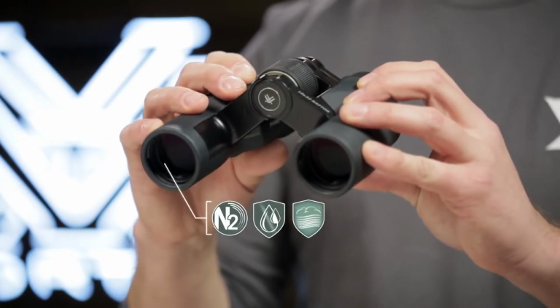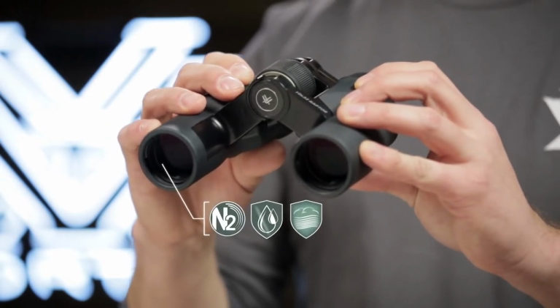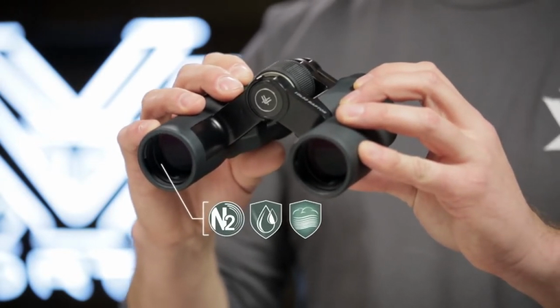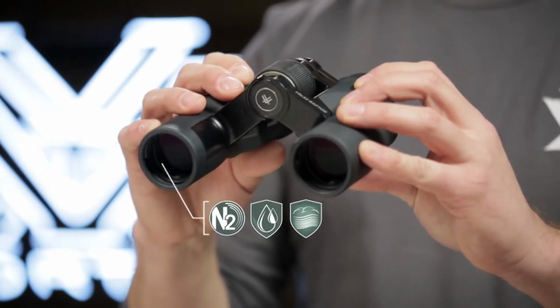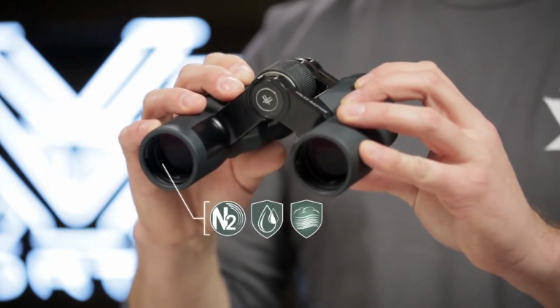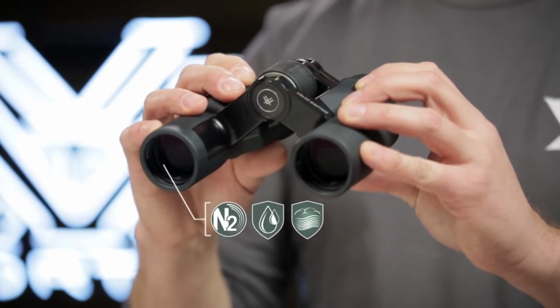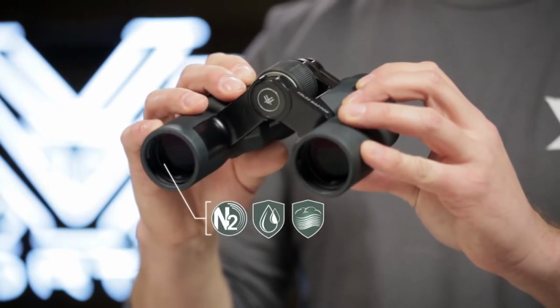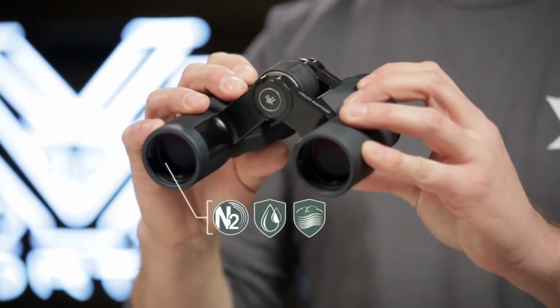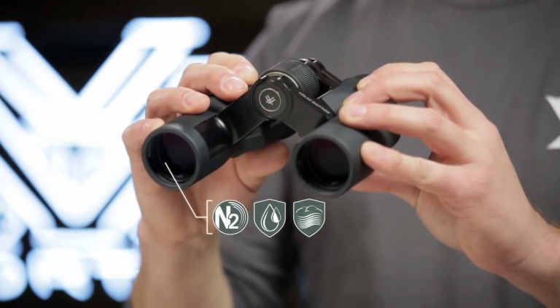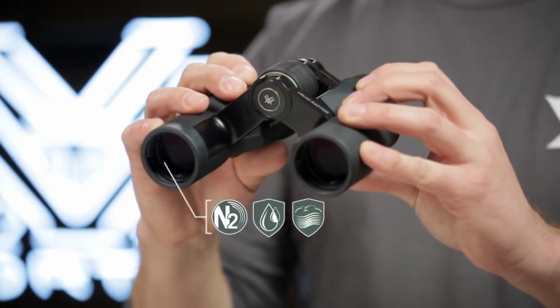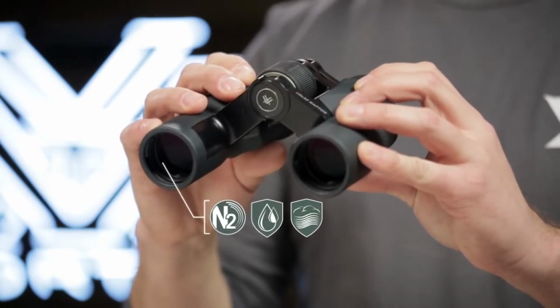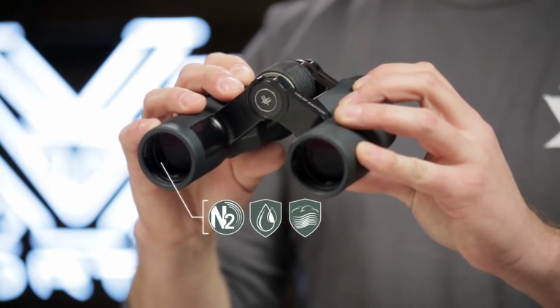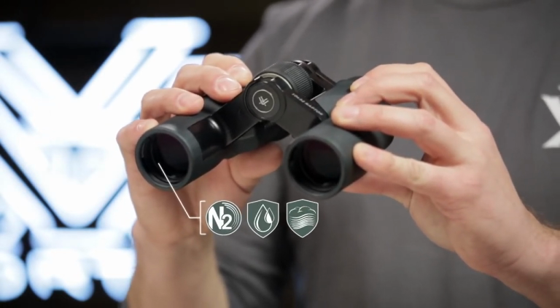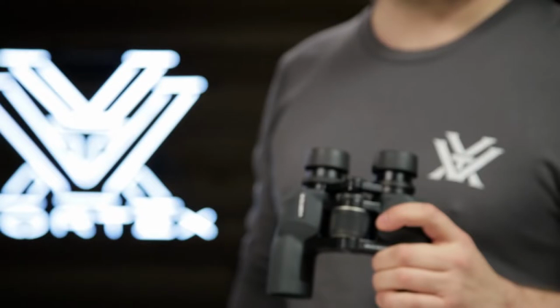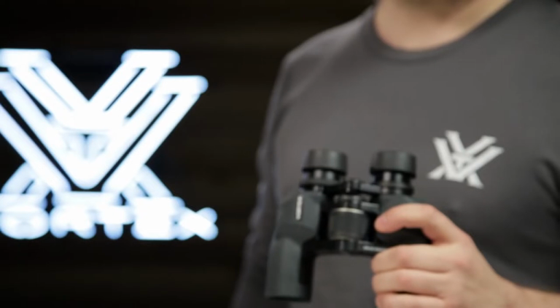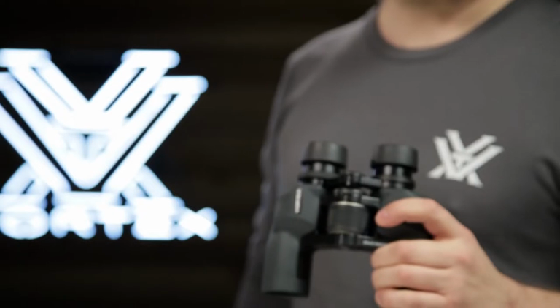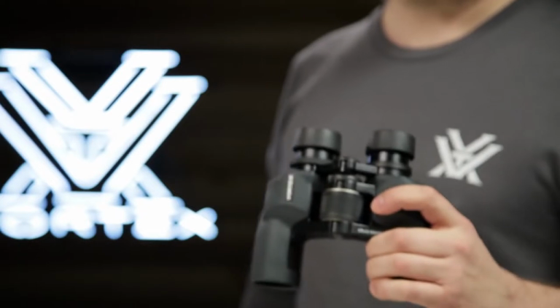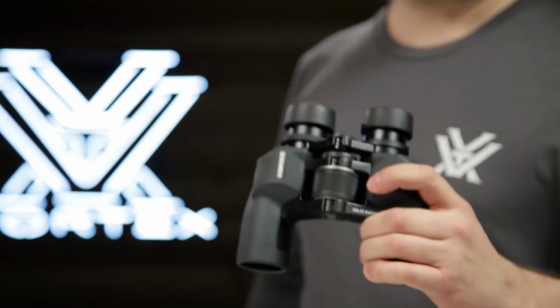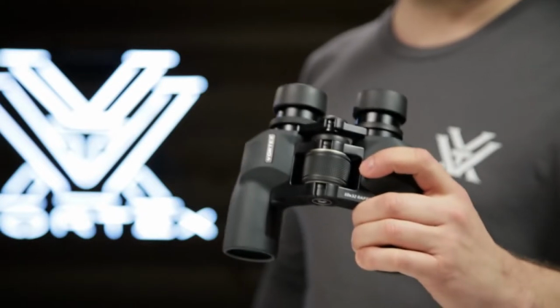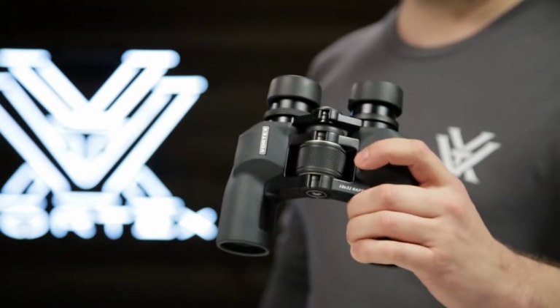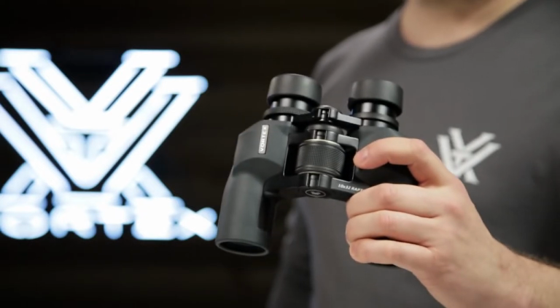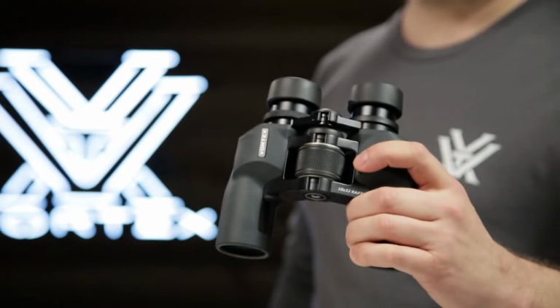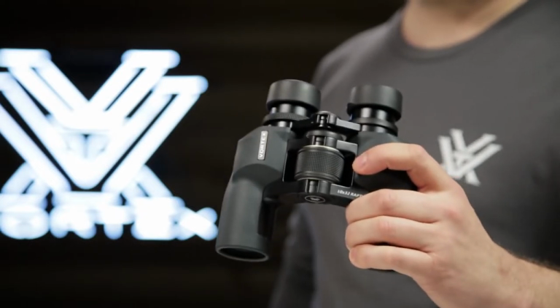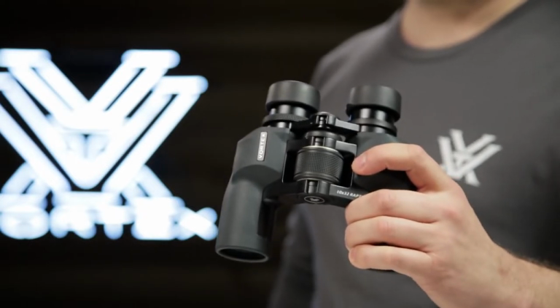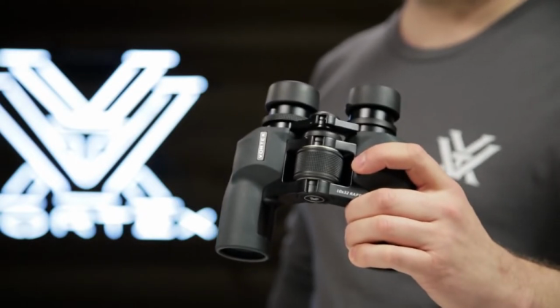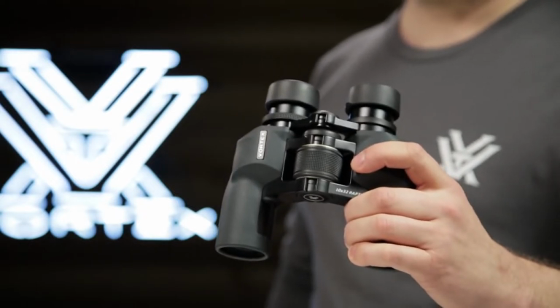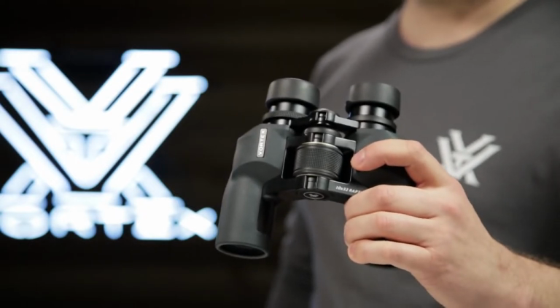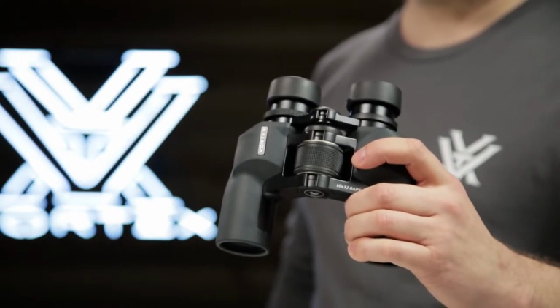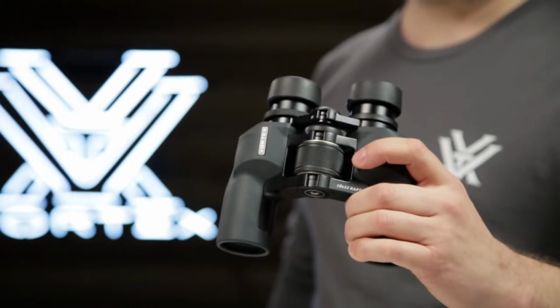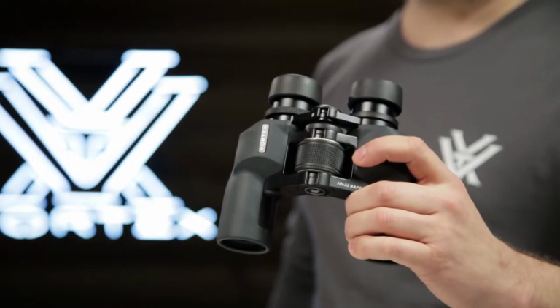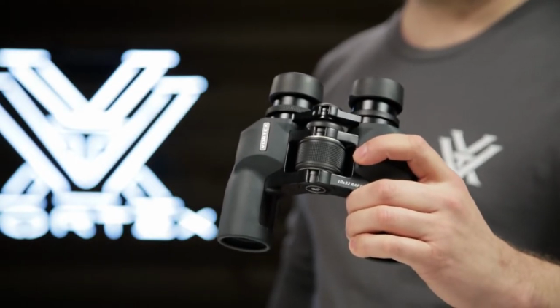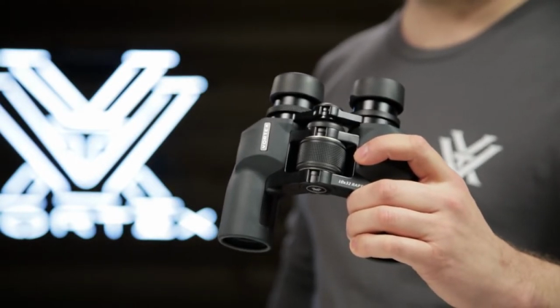The Vortex Raptors are similar in price and size to the Leupold Yosemite's.